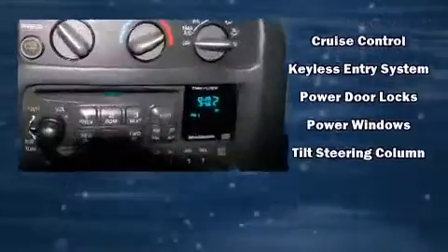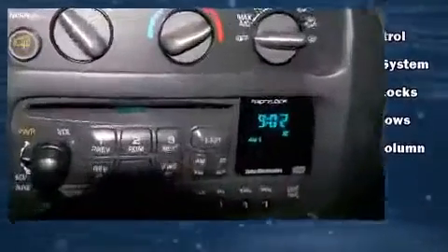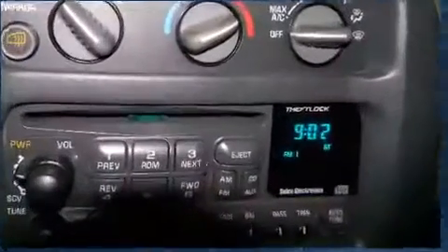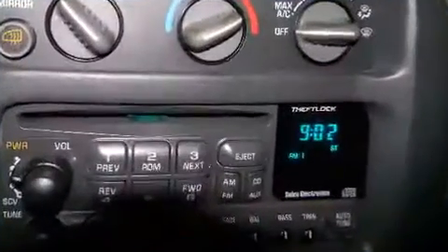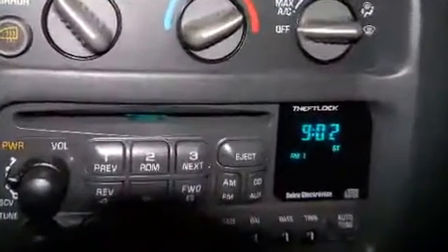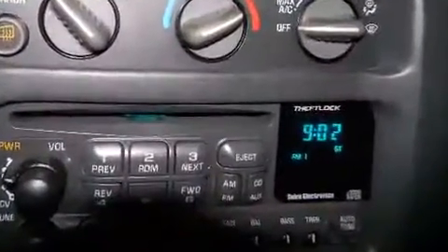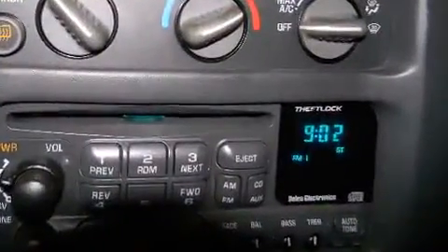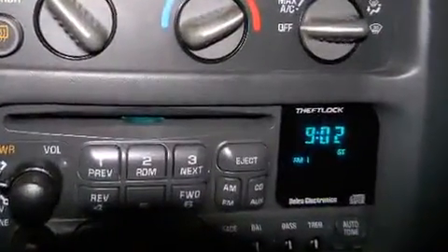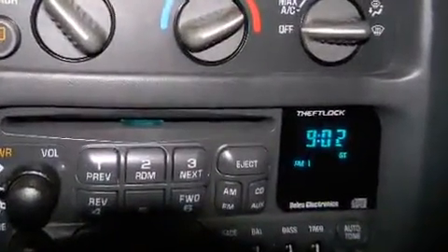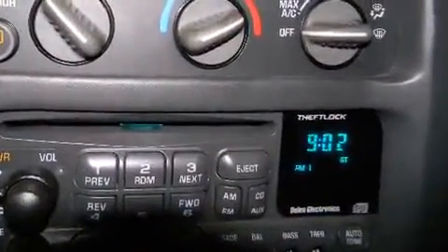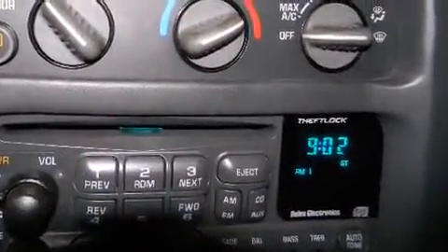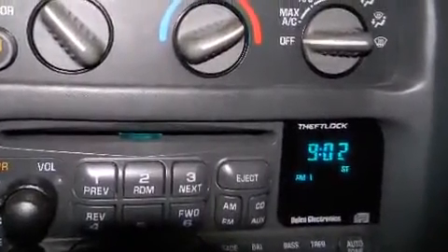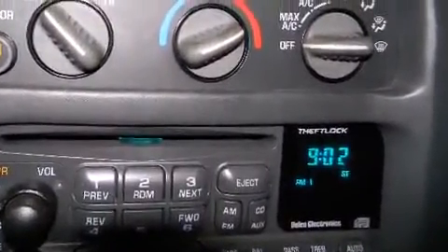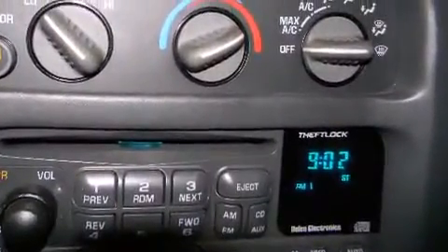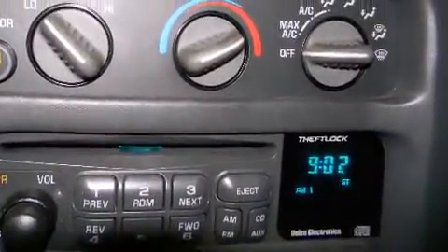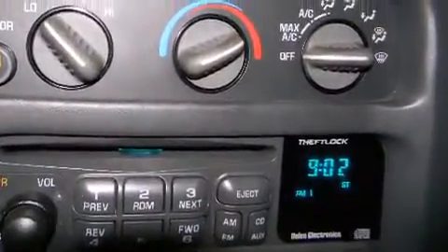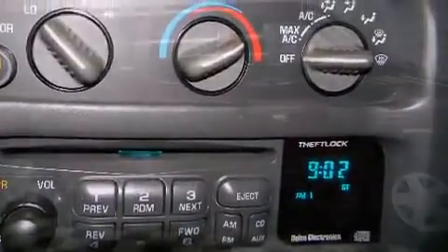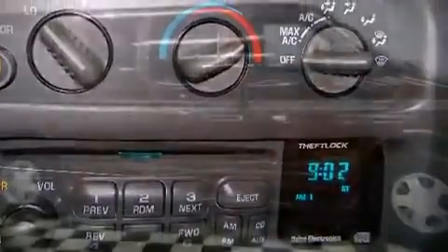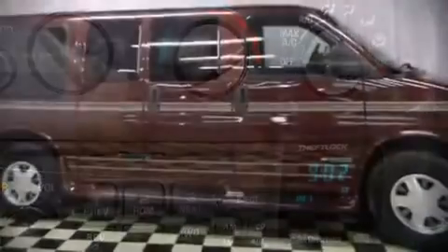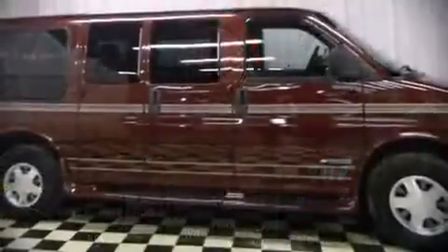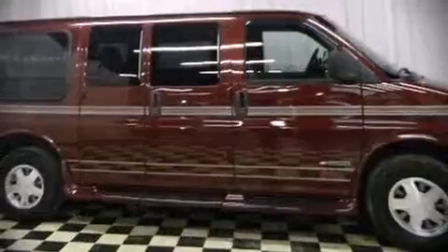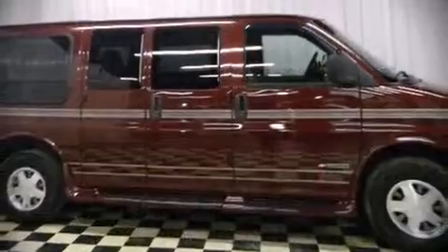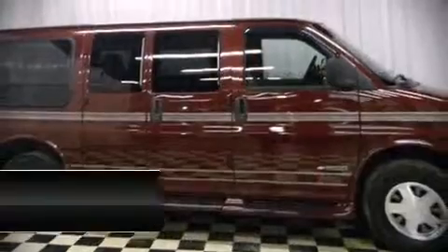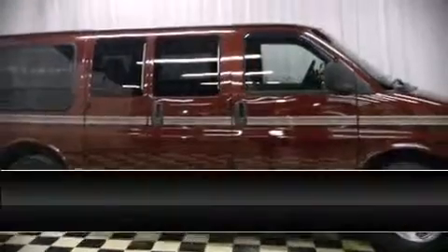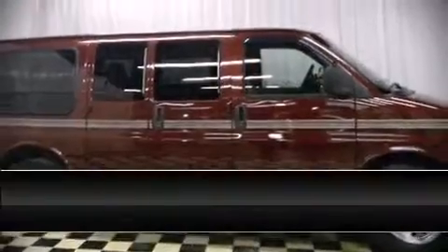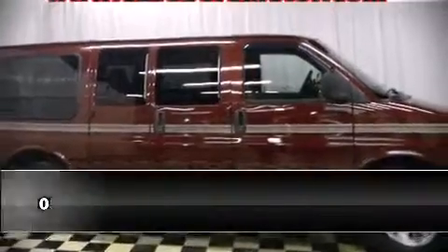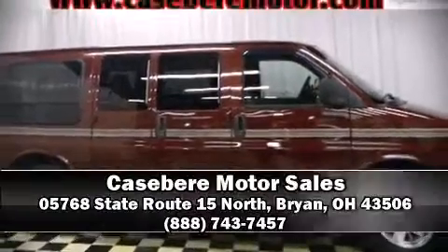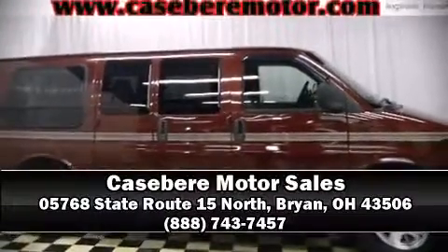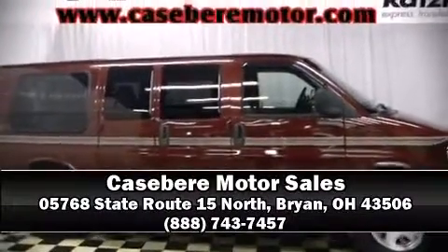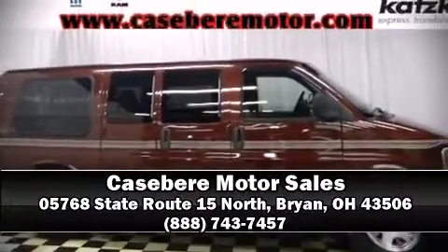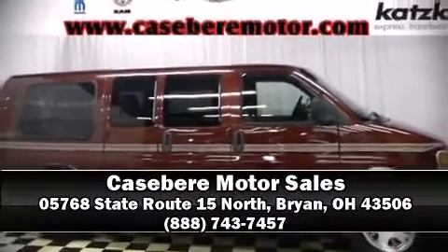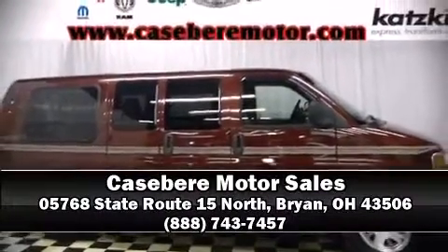We have a skilled and knowledgeable sales staff with many years of experience satisfying our customers' needs. We are here to help you.